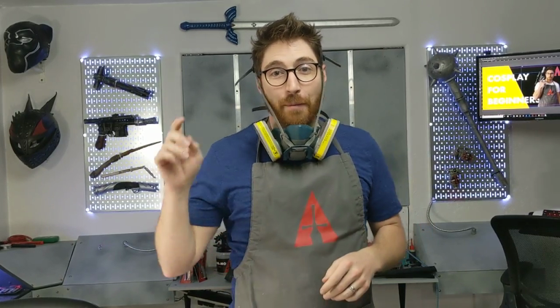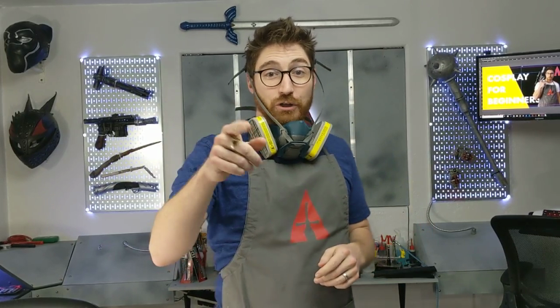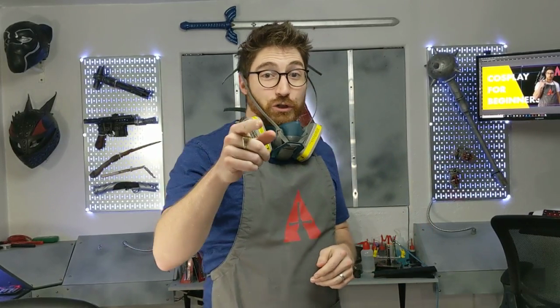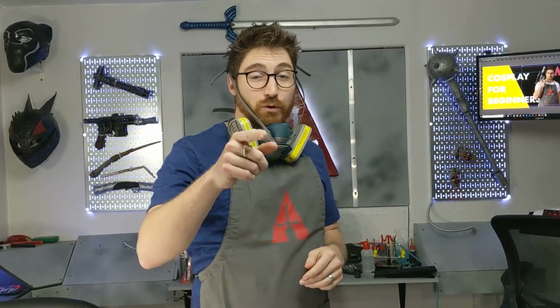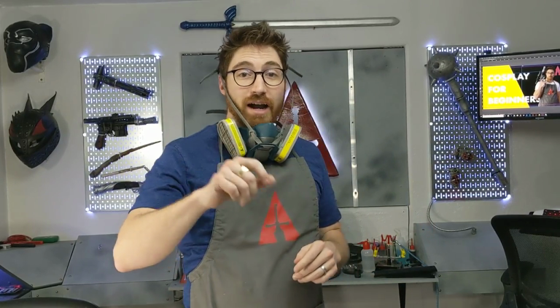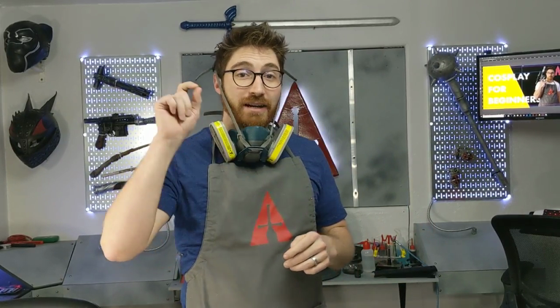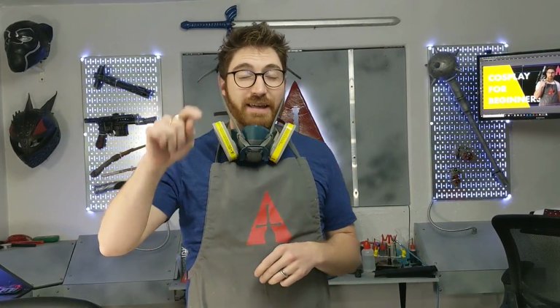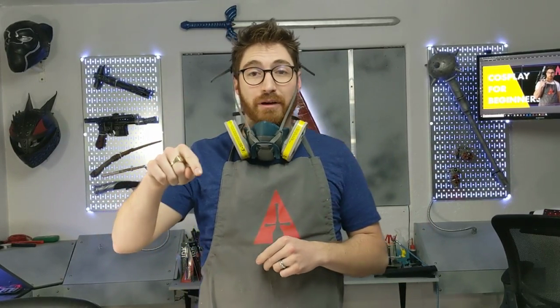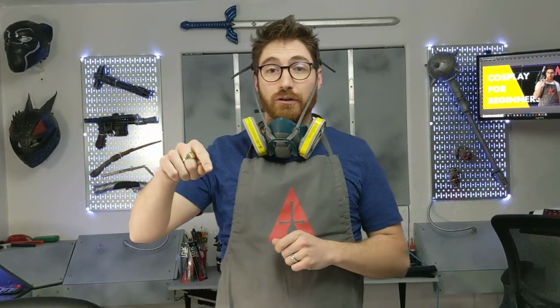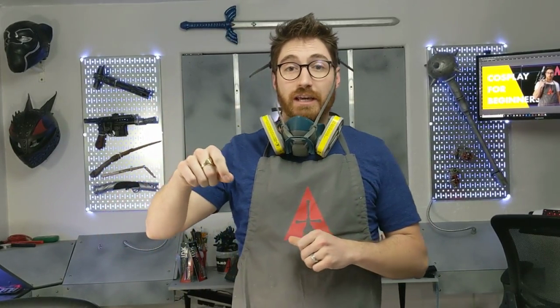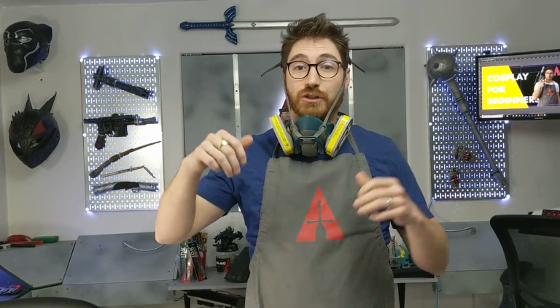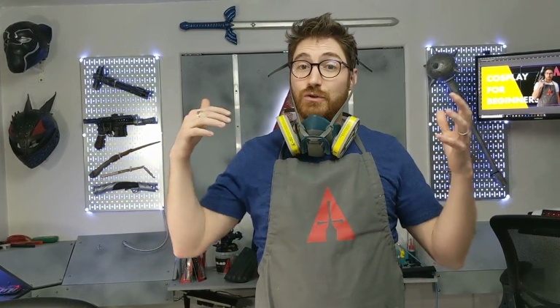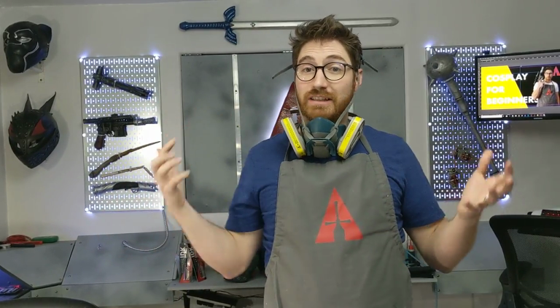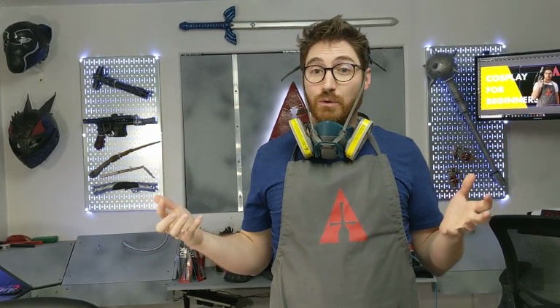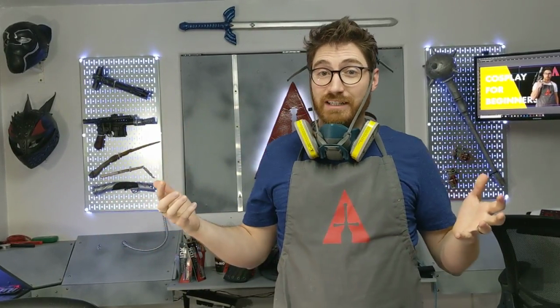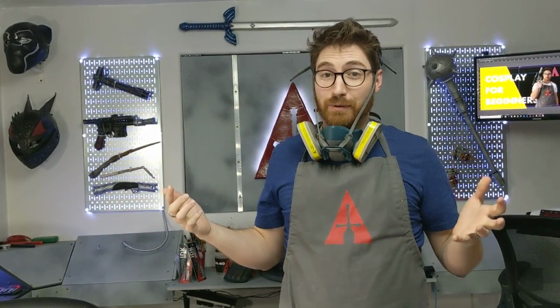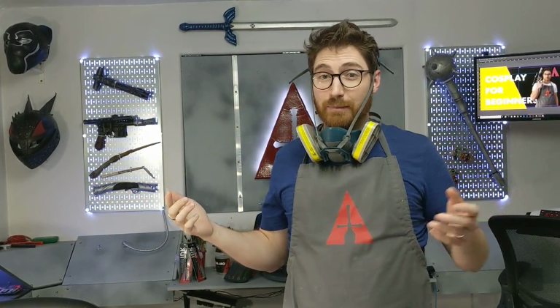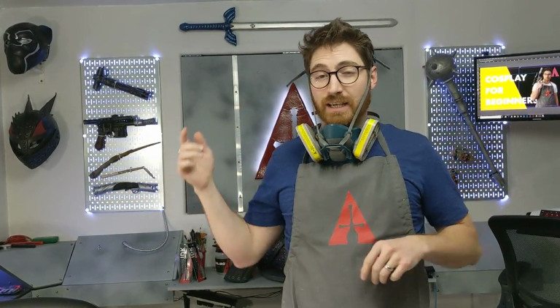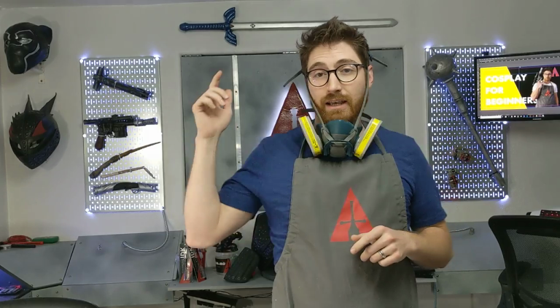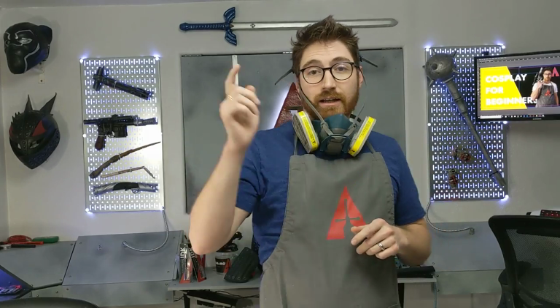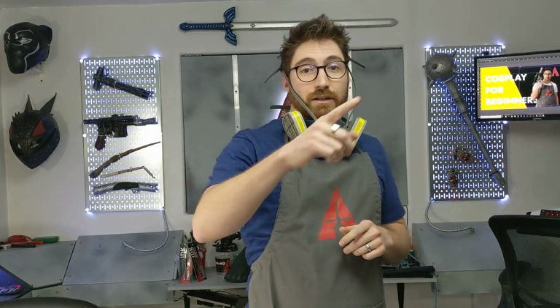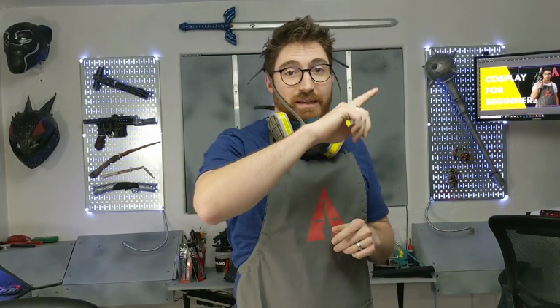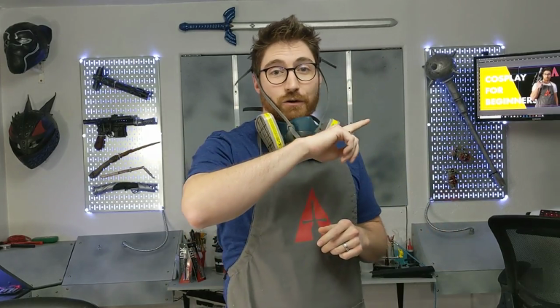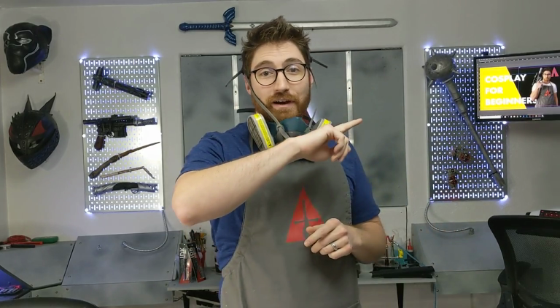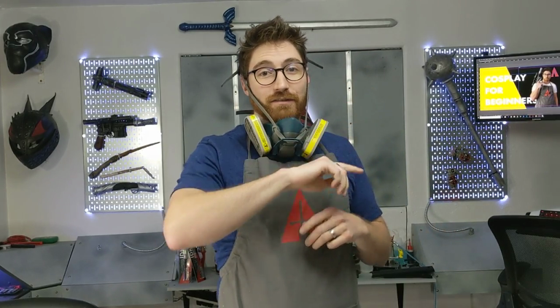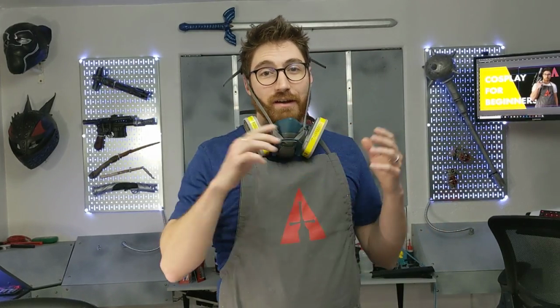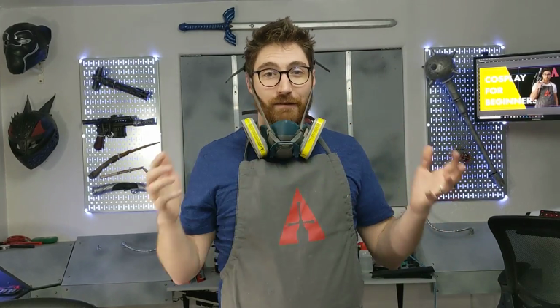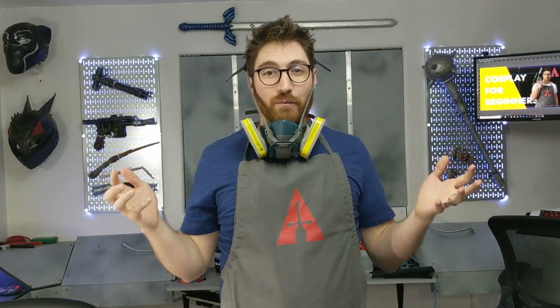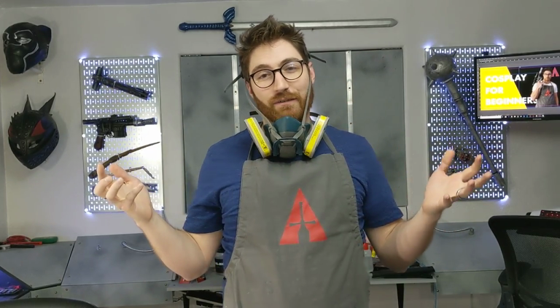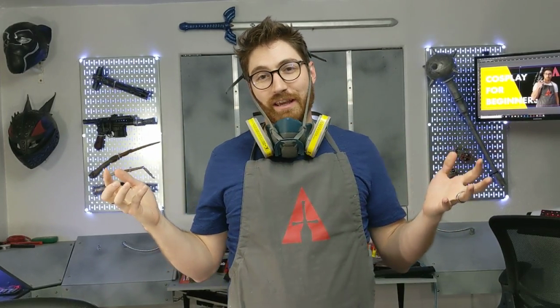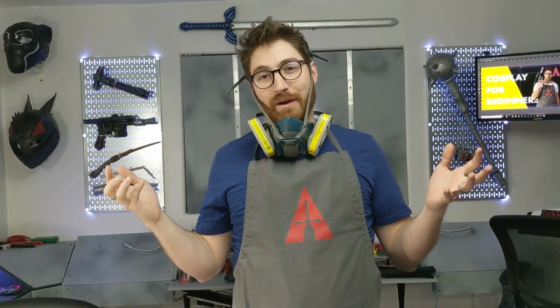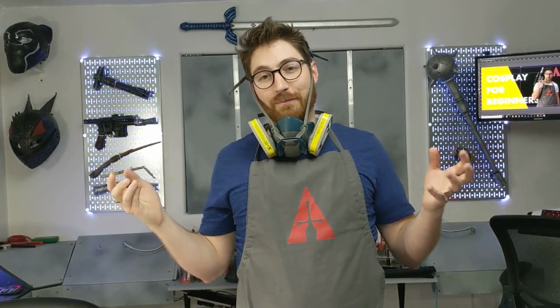Make sure to subscribe and hit that bell notification so you get these quick tip clips and get notified whenever they come out.